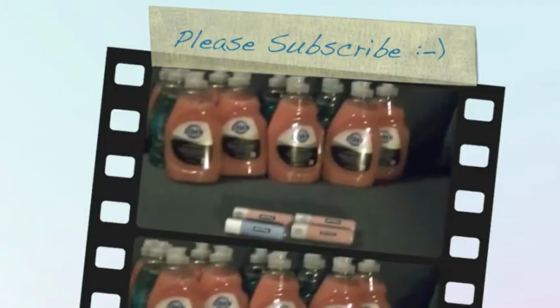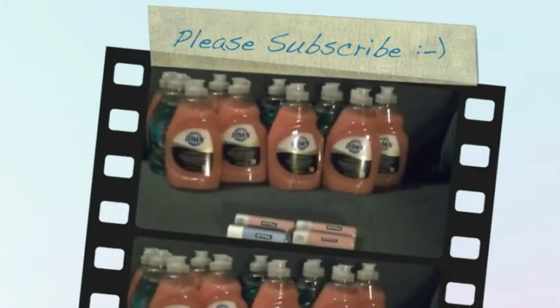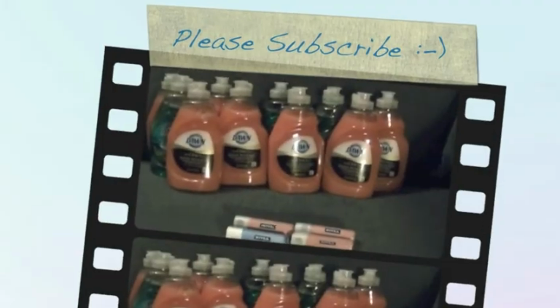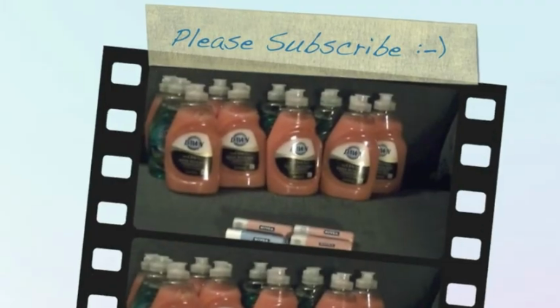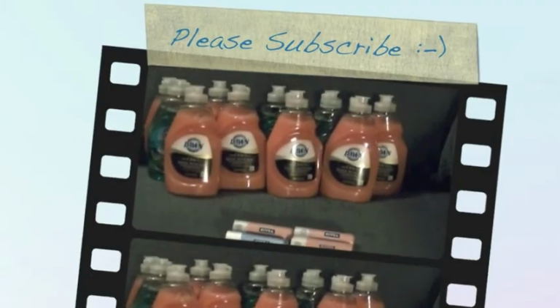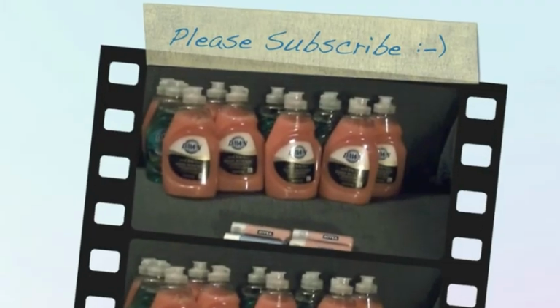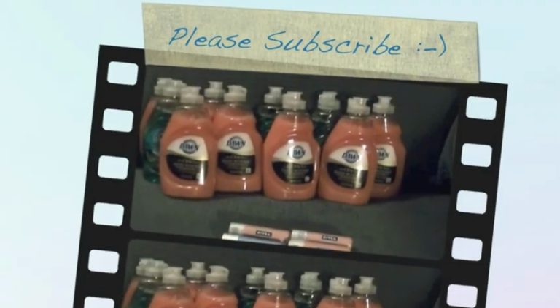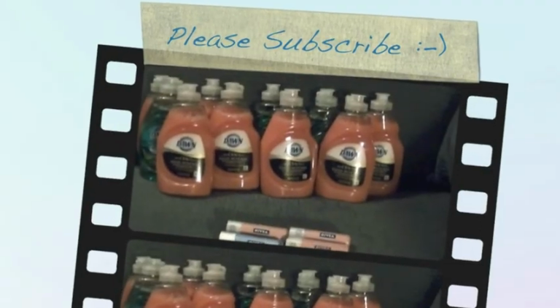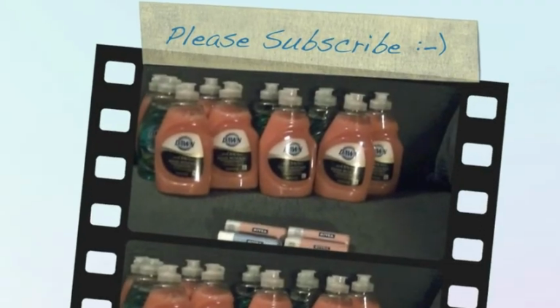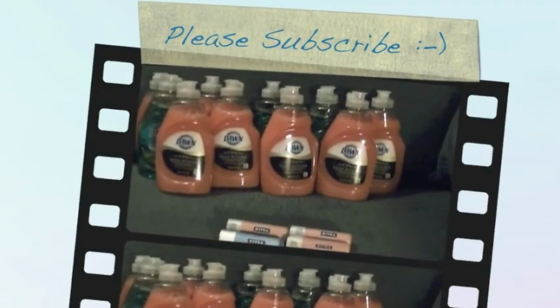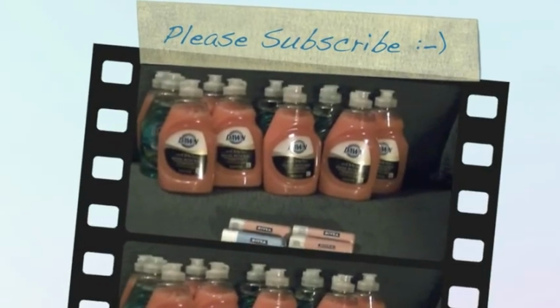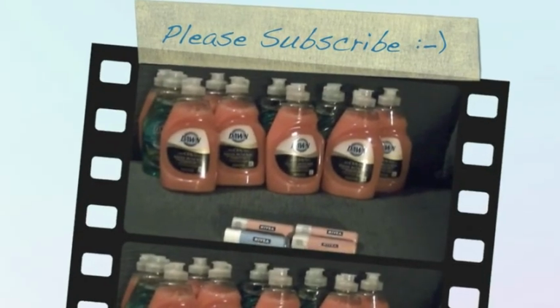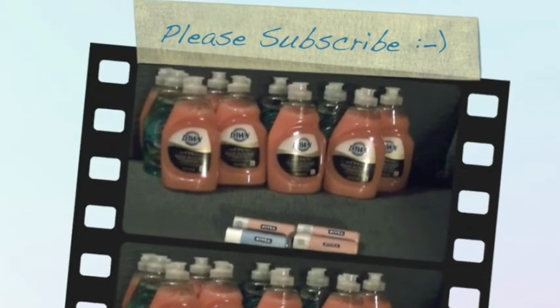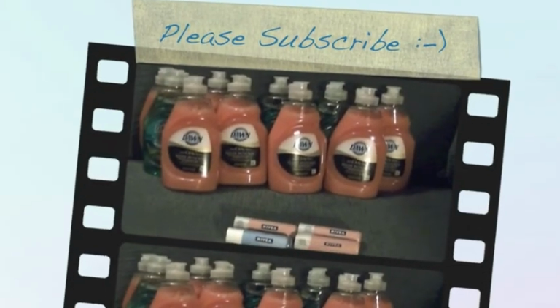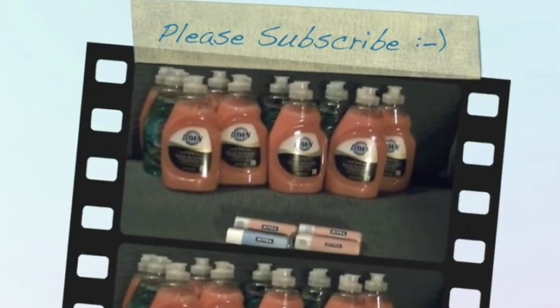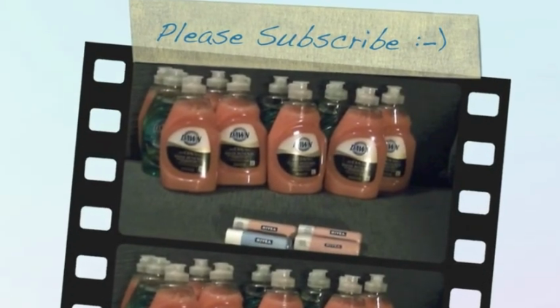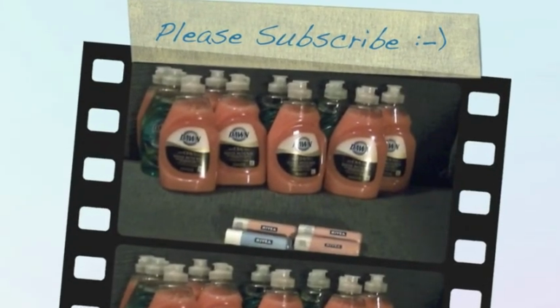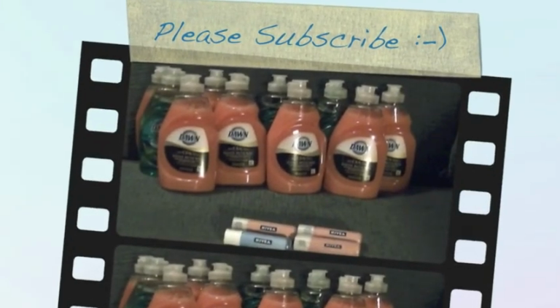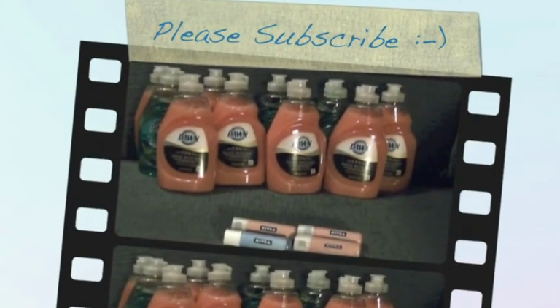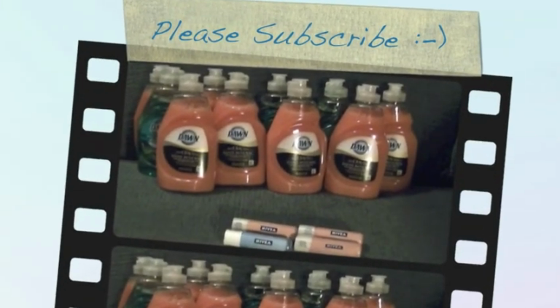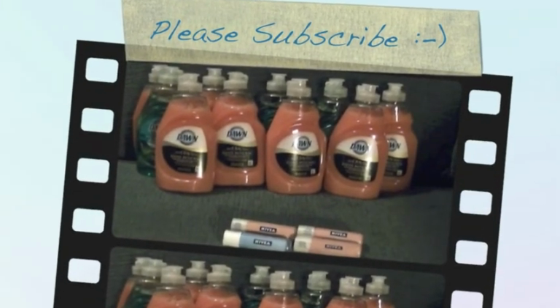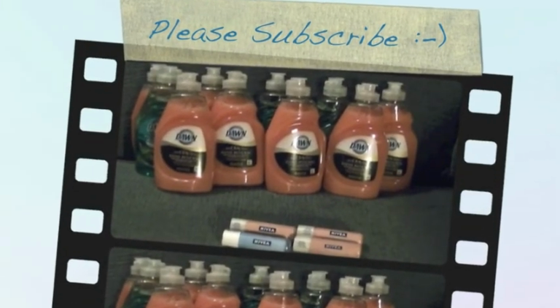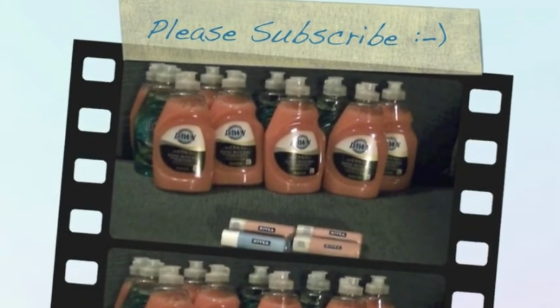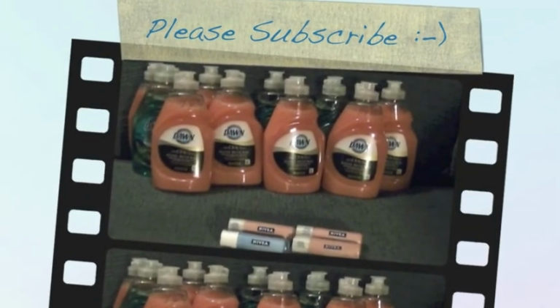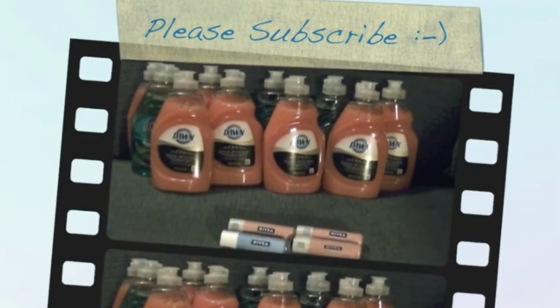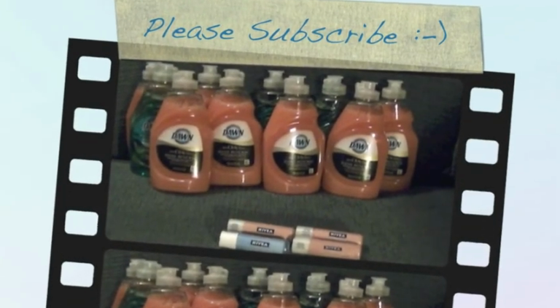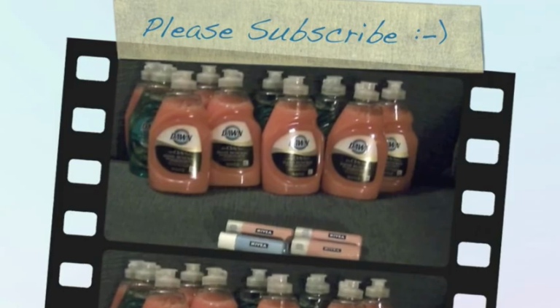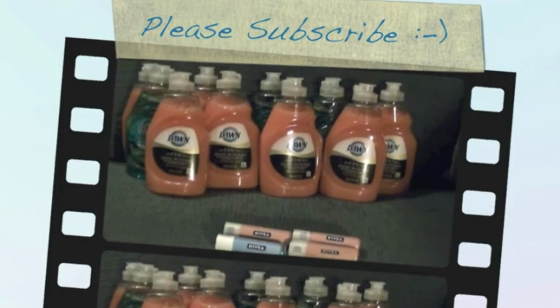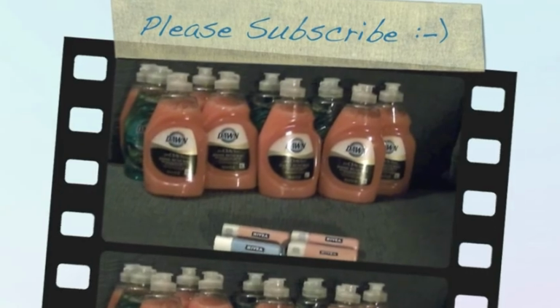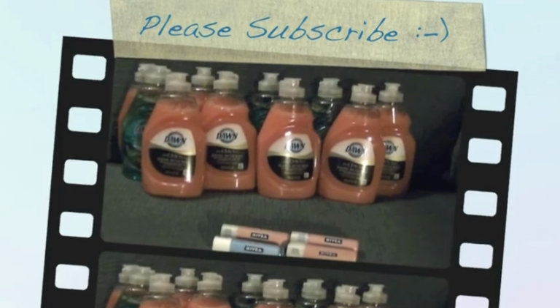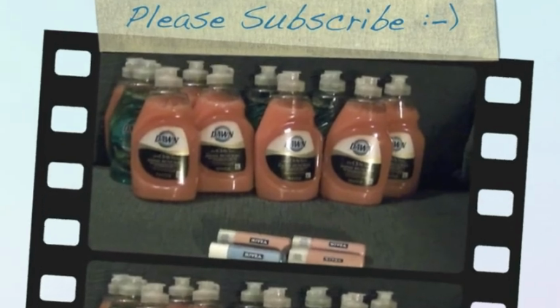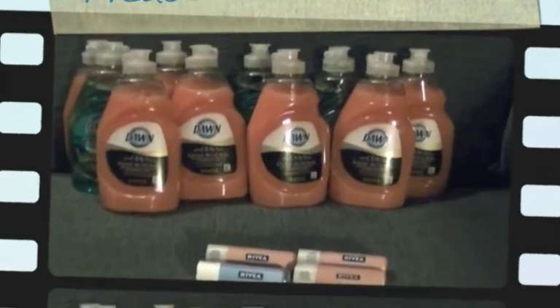Anyway, I hope you enjoyed the video. Please click like and subscribe. Thanks for watching. Bye.